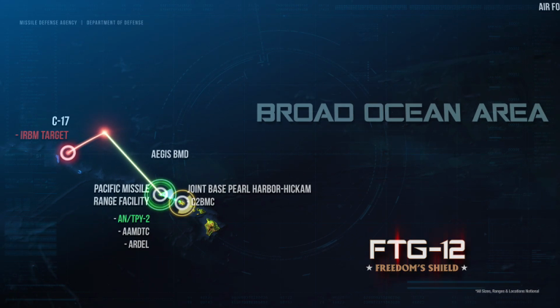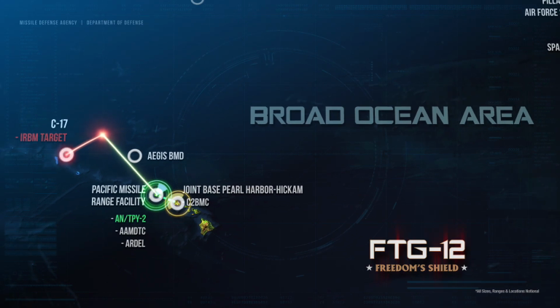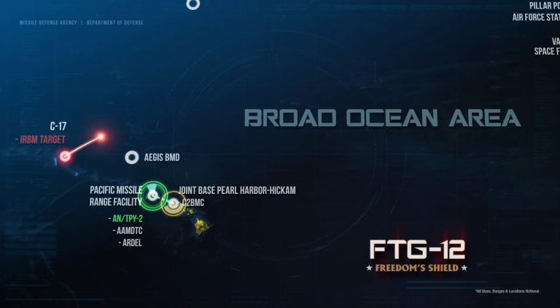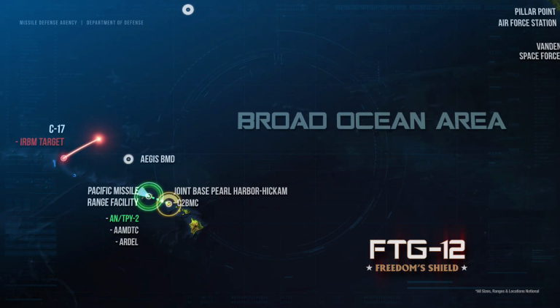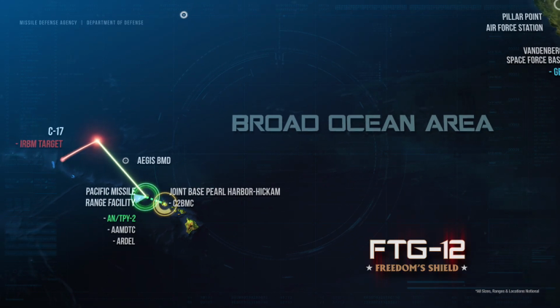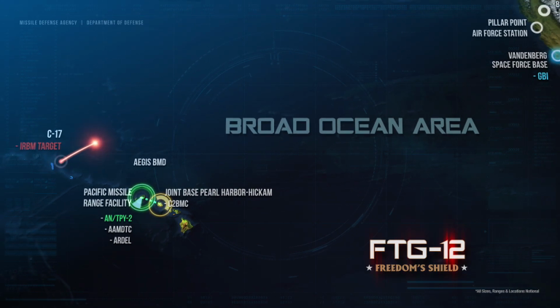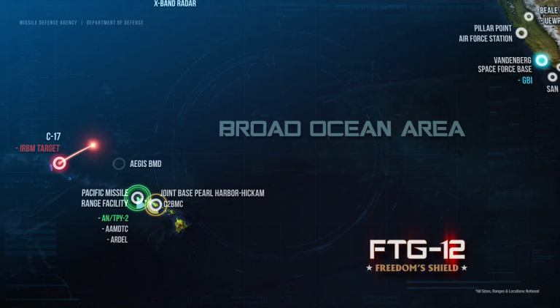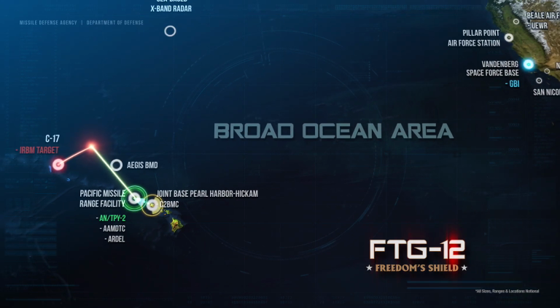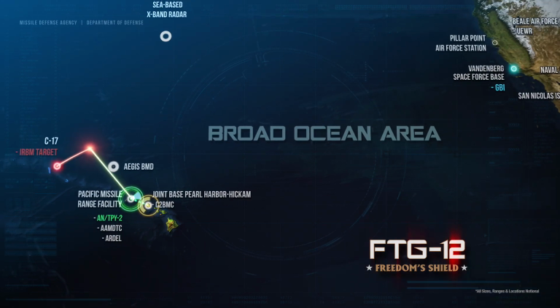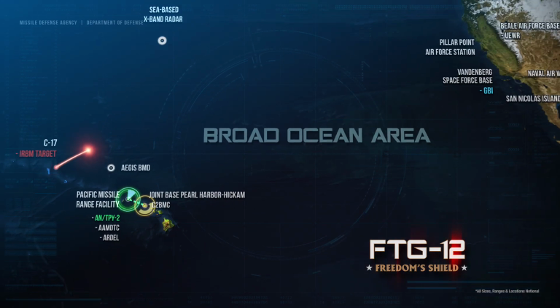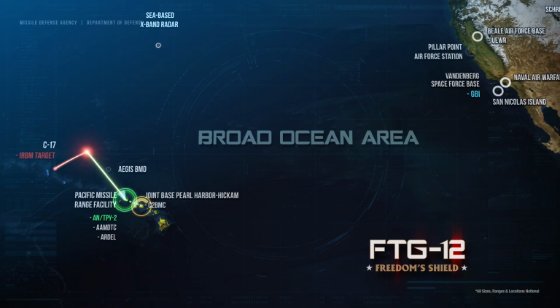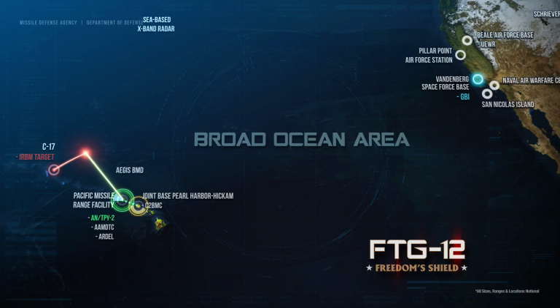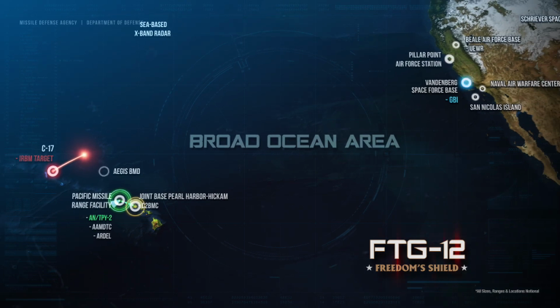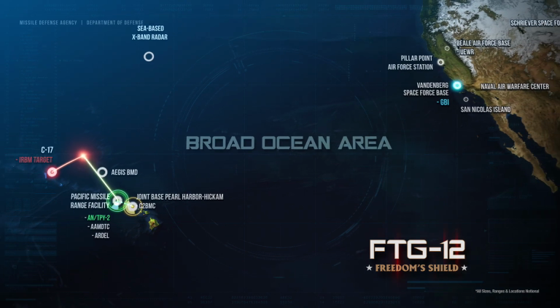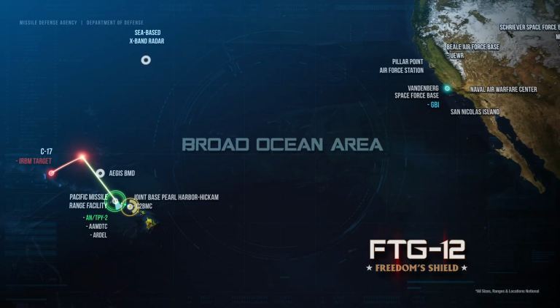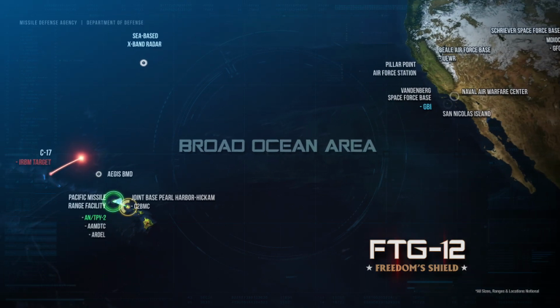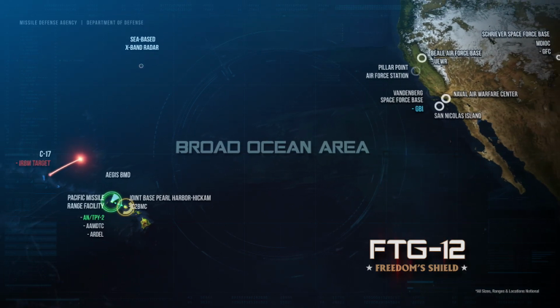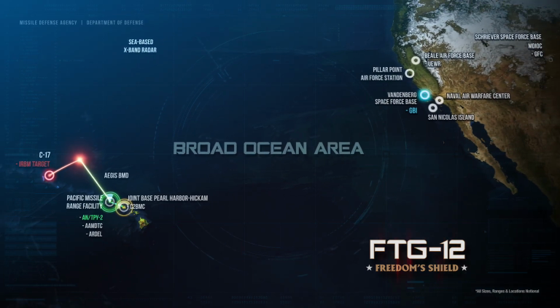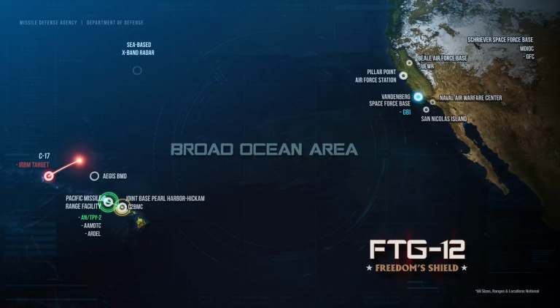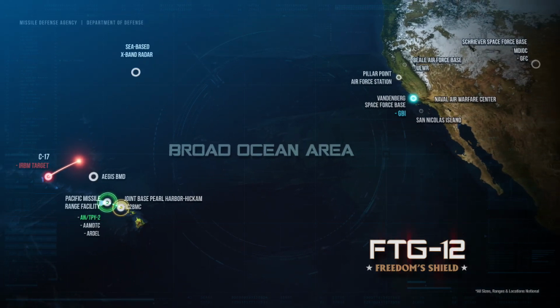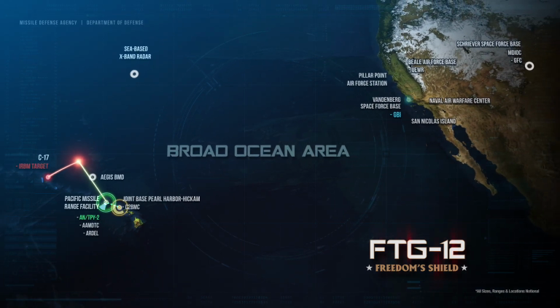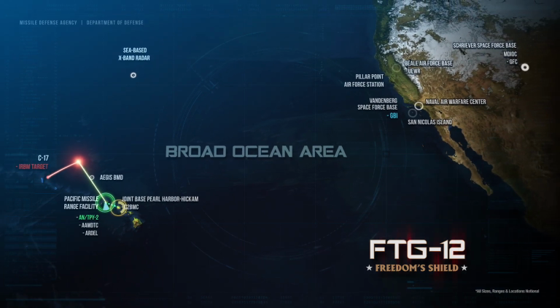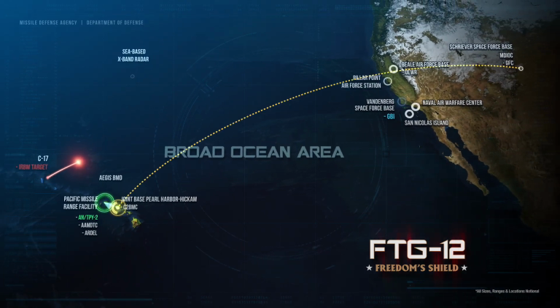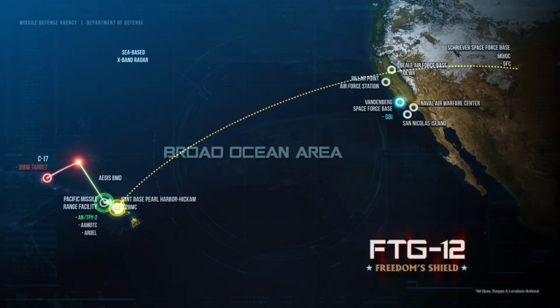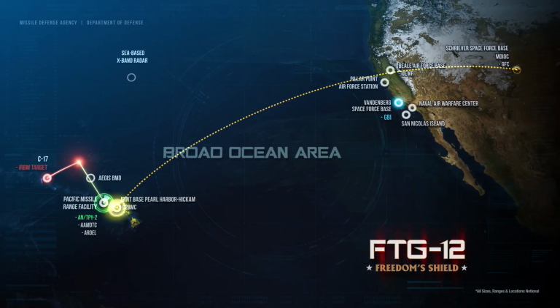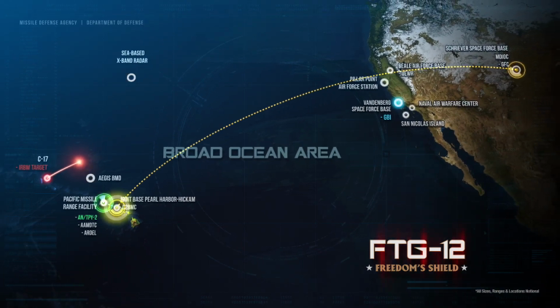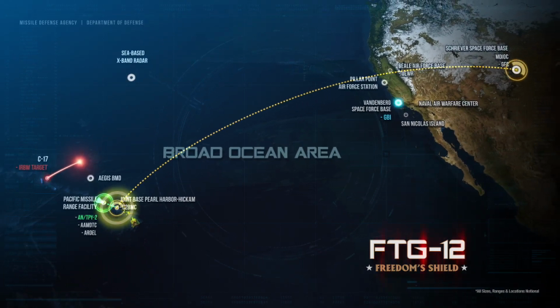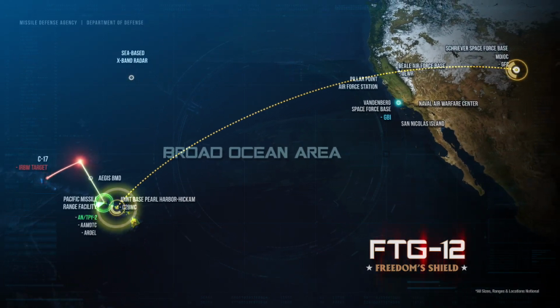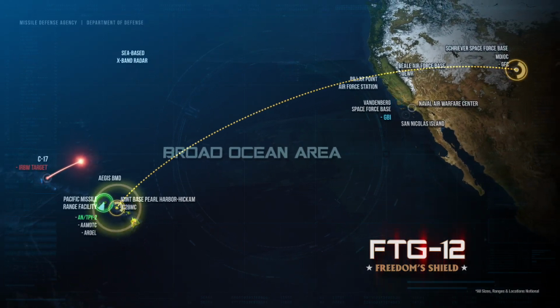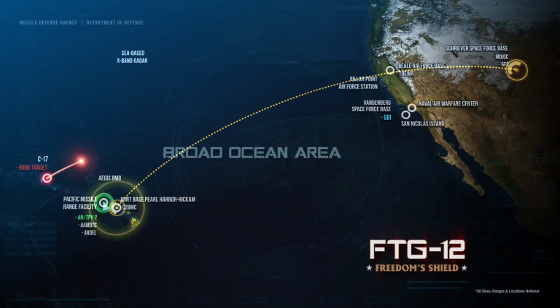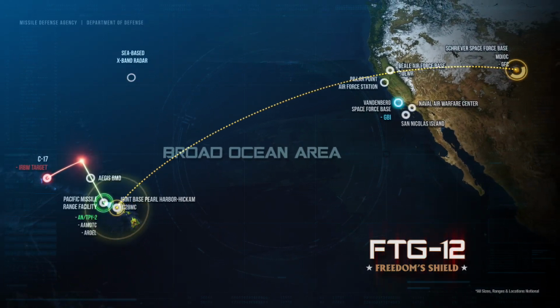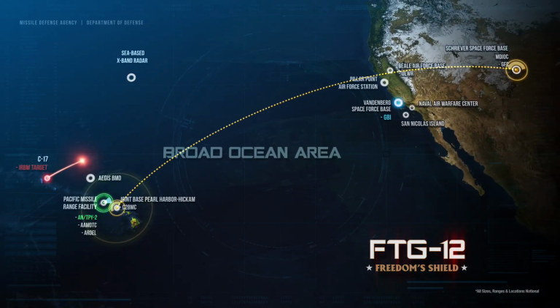The ANTPY-2 forwarded the target tracked data through the command, control, battle management, and communications system — called the C2BMC — to the GMD fire control node.